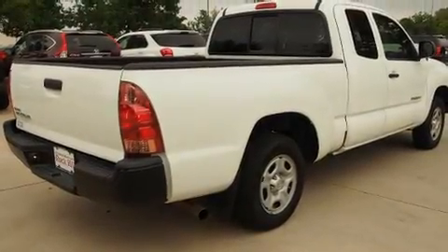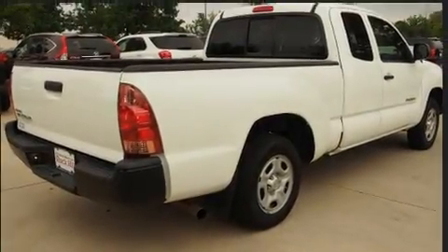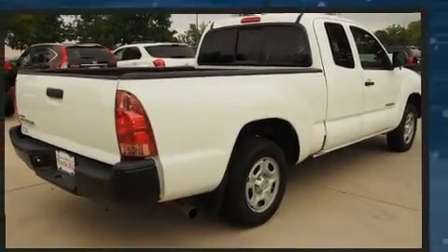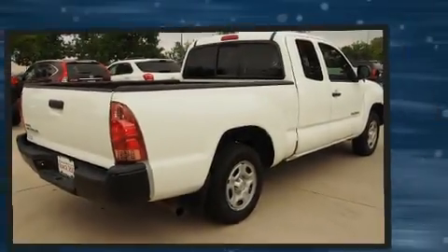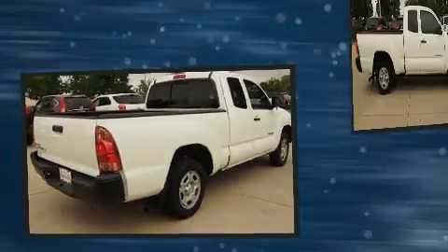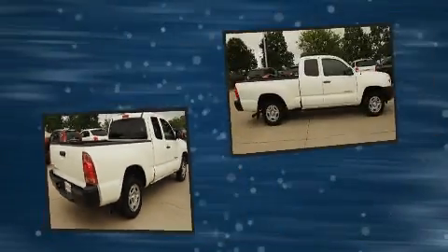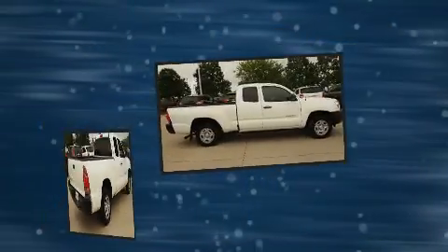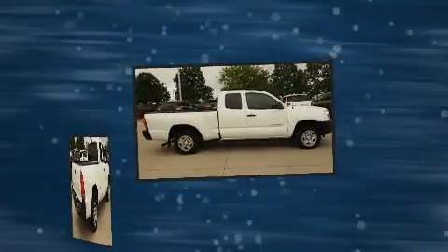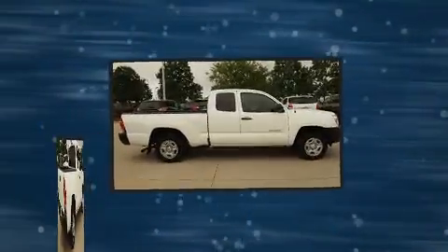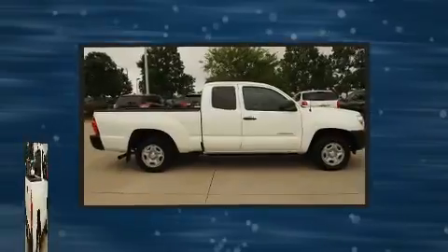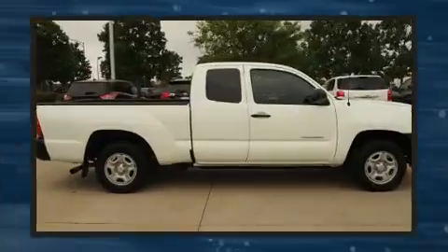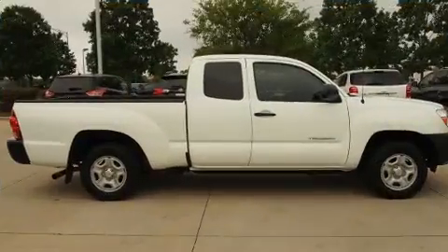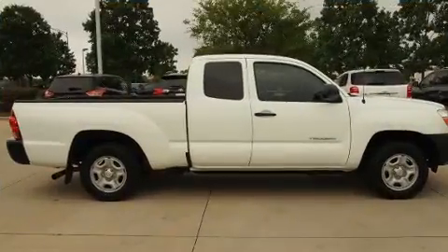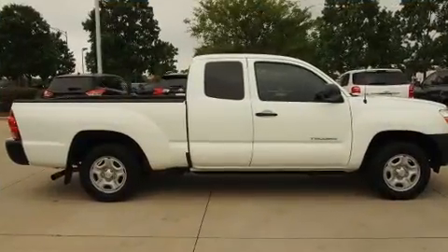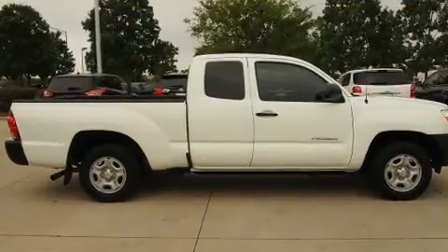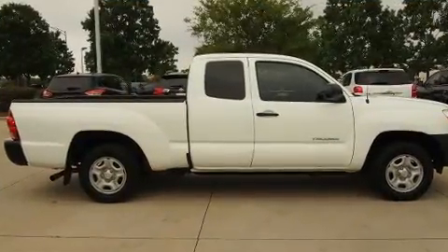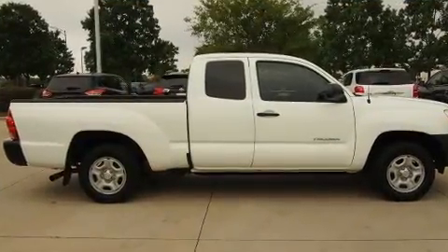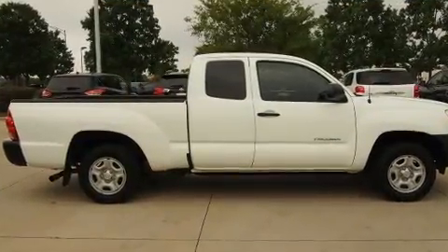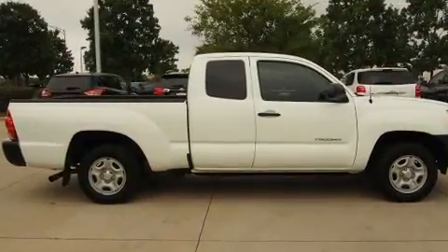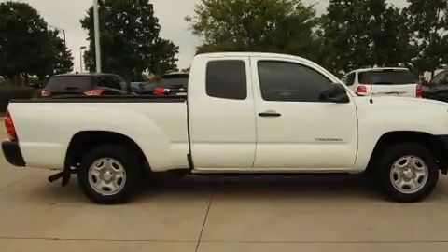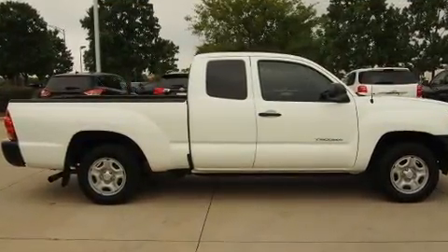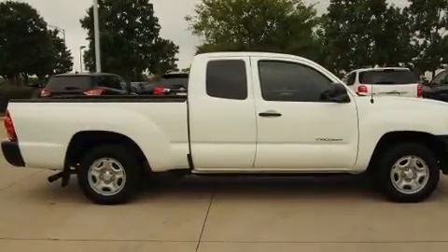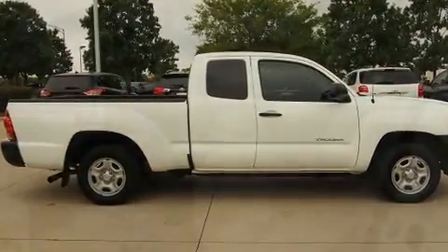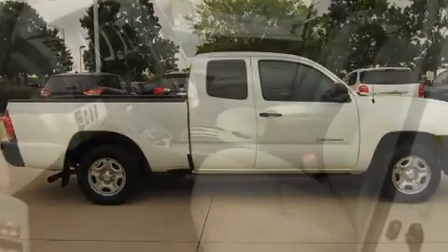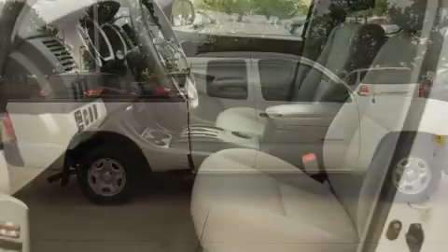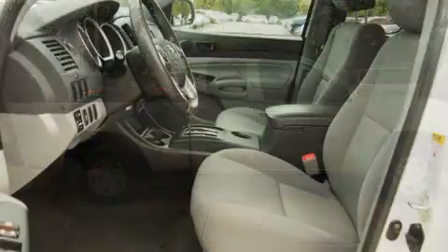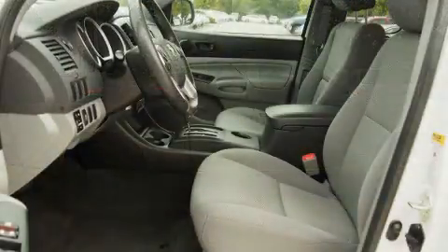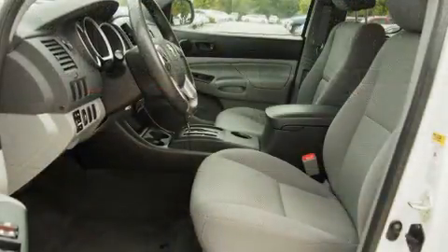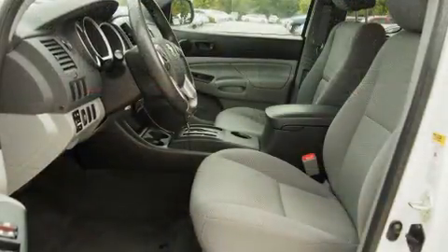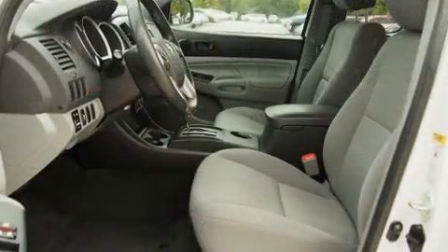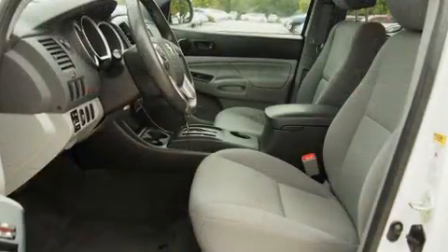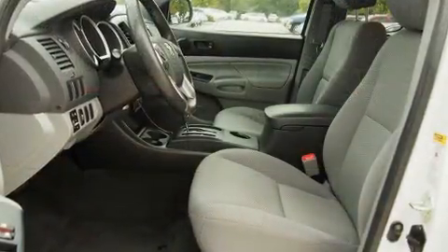Toyota prioritized comfort and style by including a tachometer, air conditioning, and more.